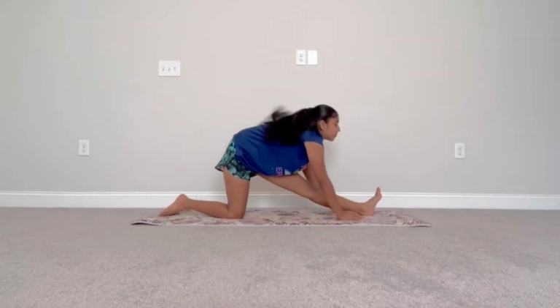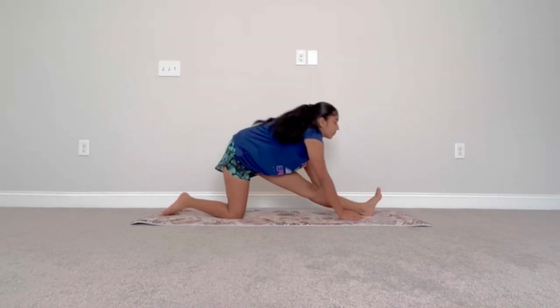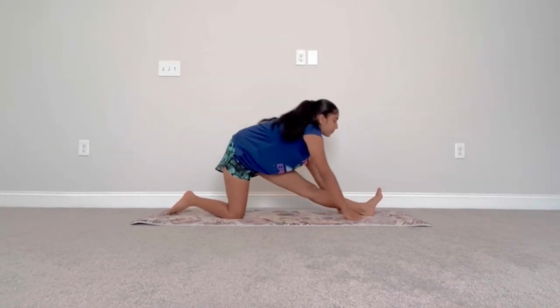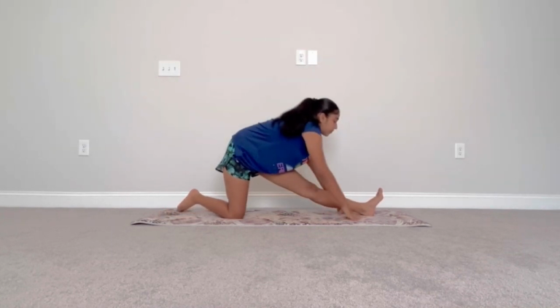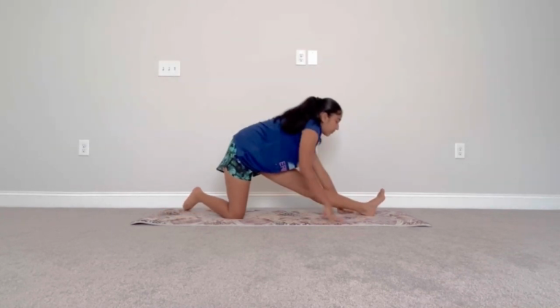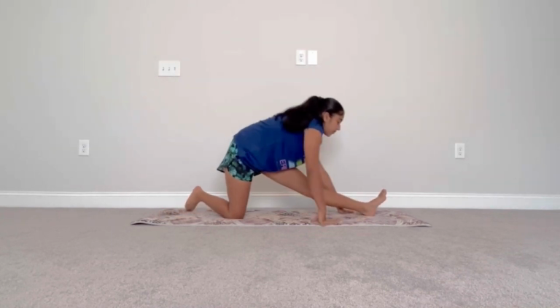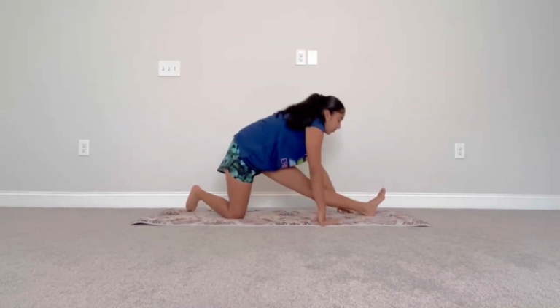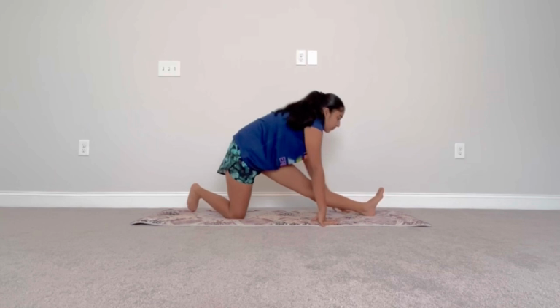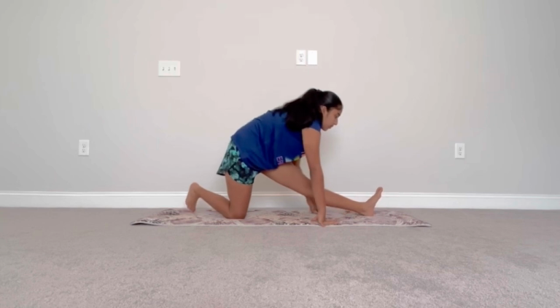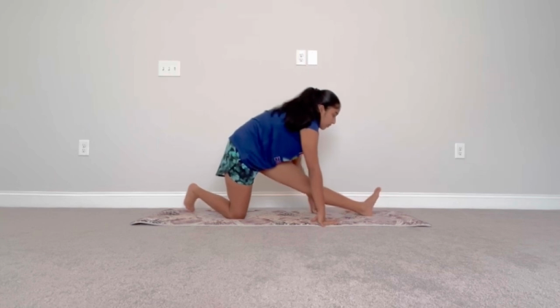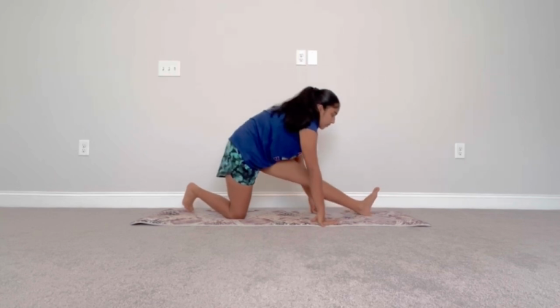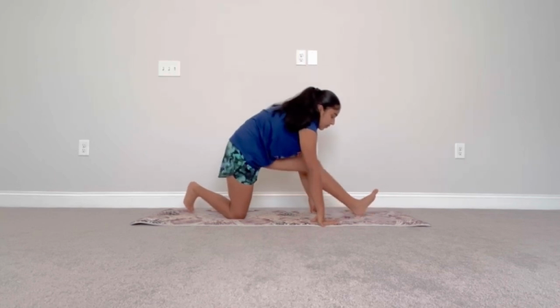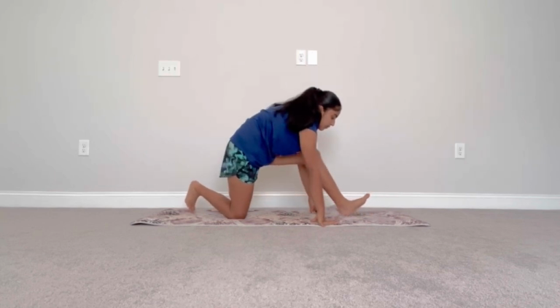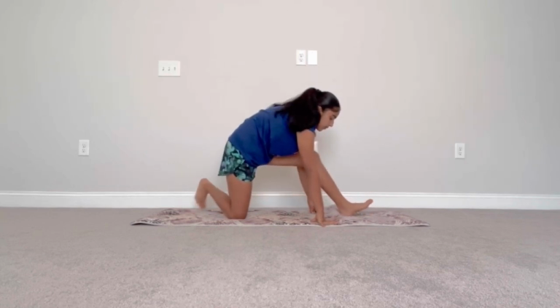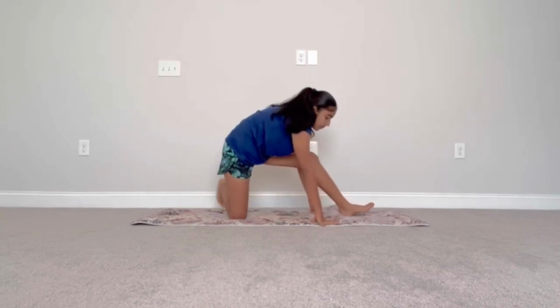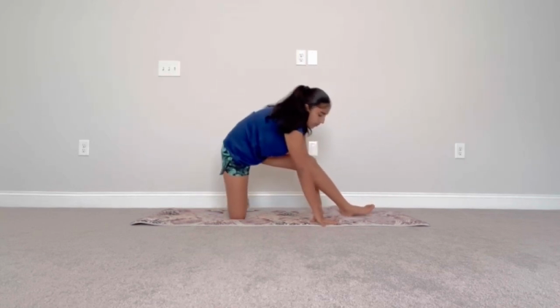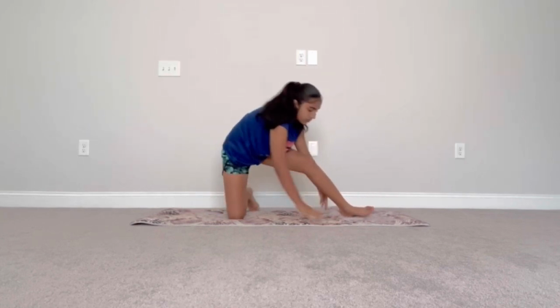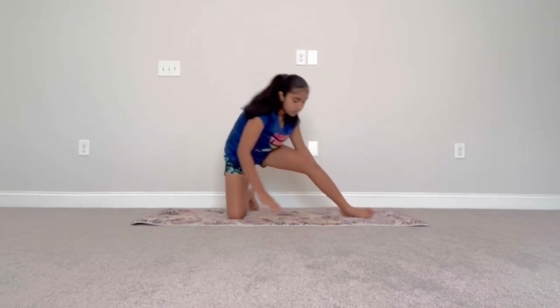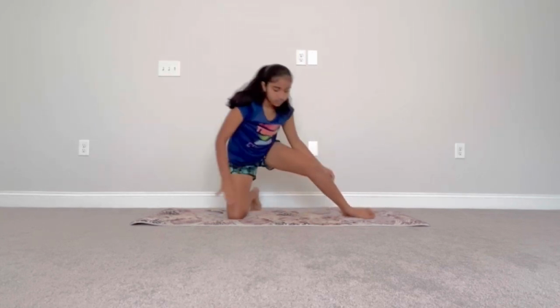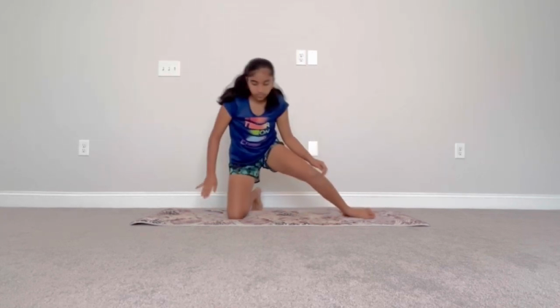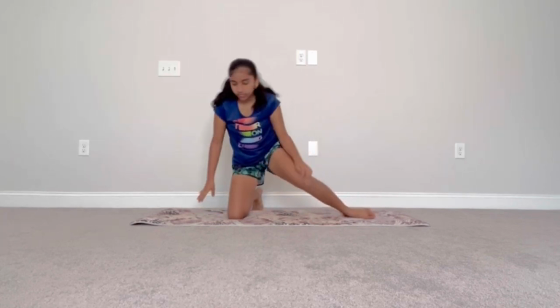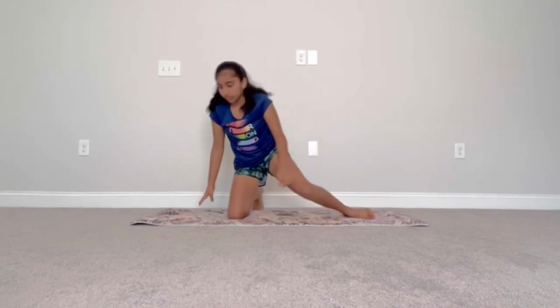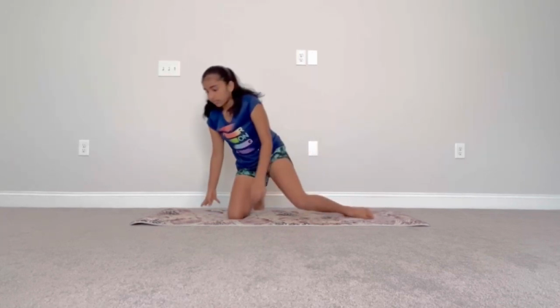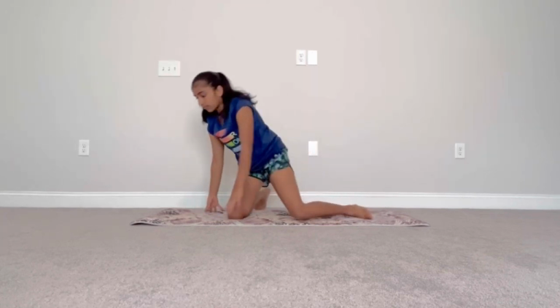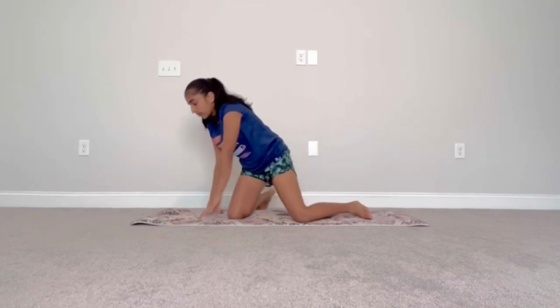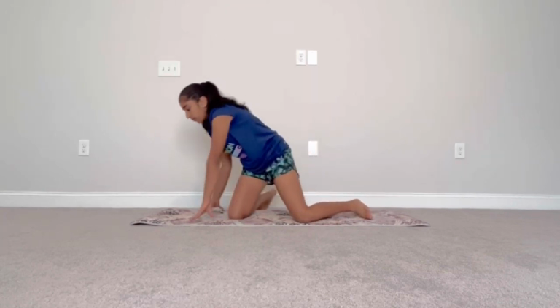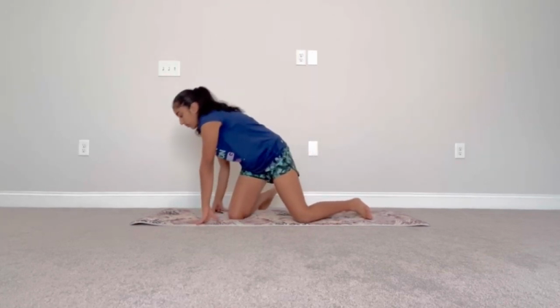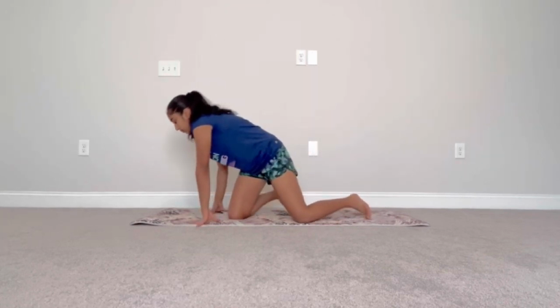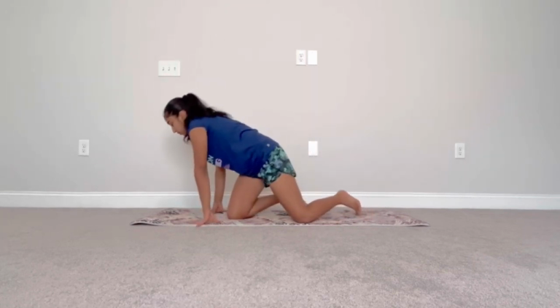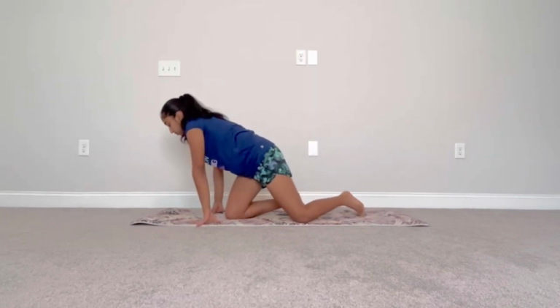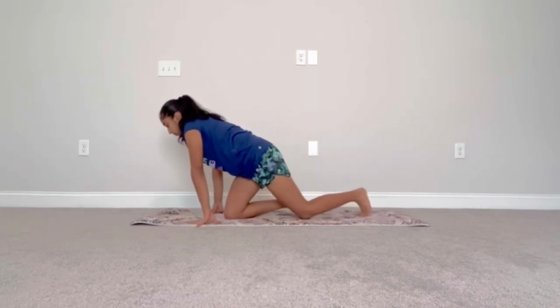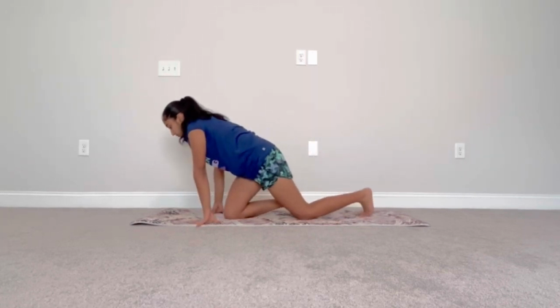Now we're going to repeat all of those stretches on the other side, starting with a pigeon pose.